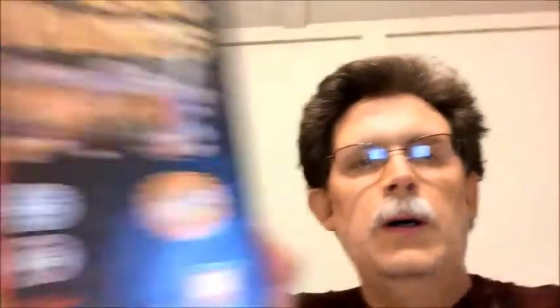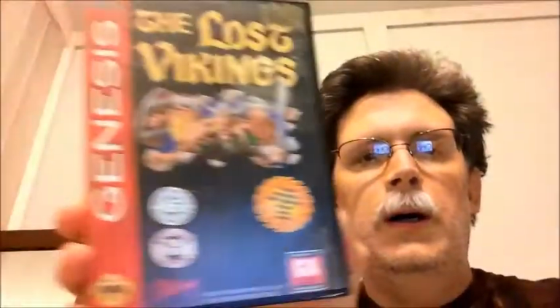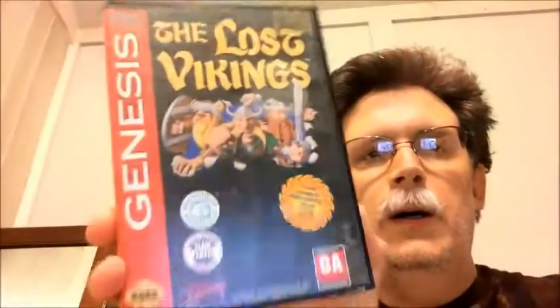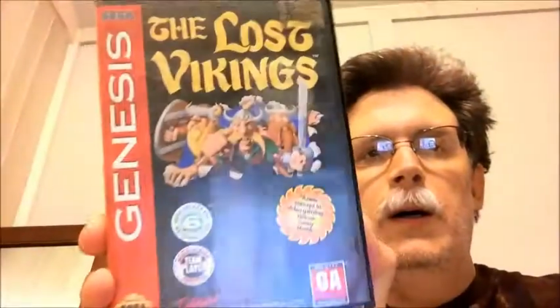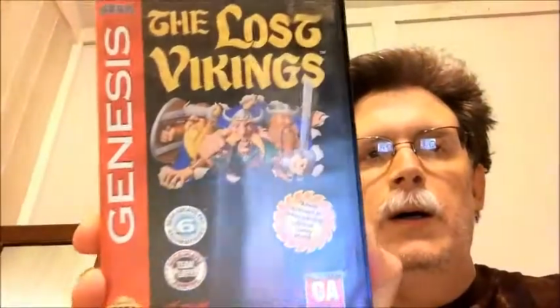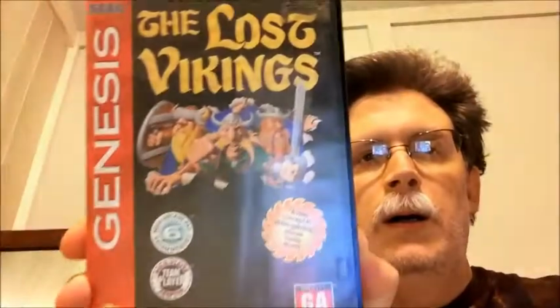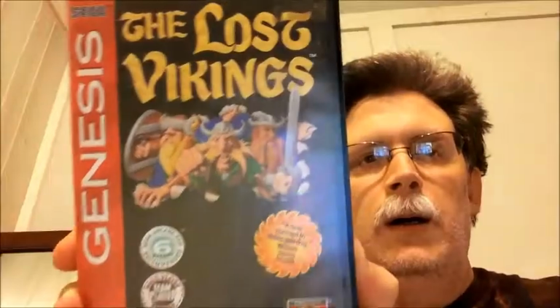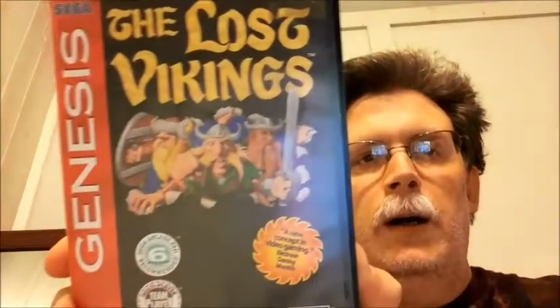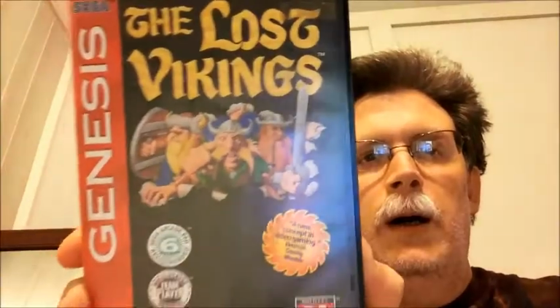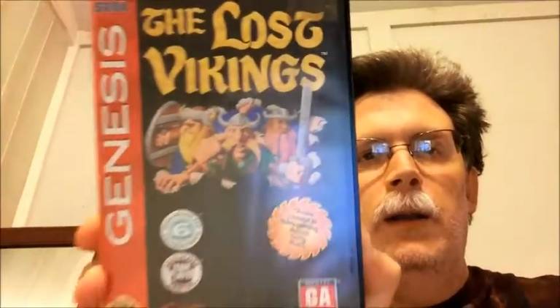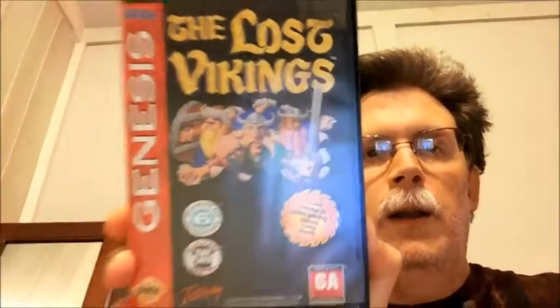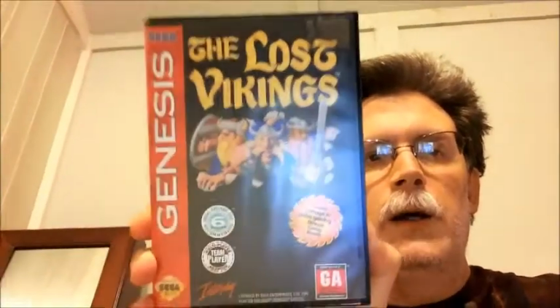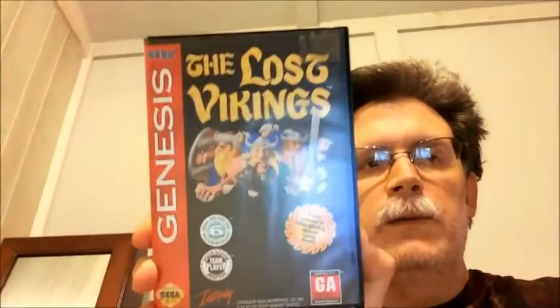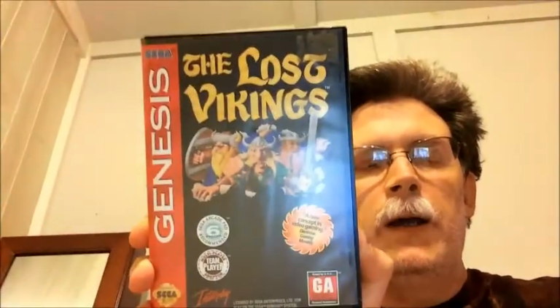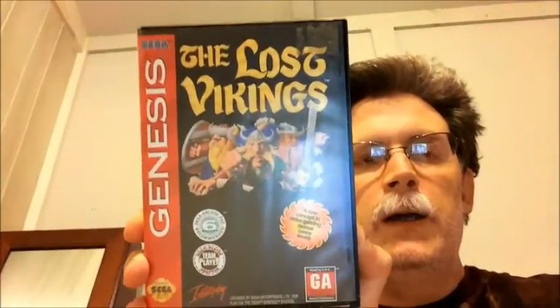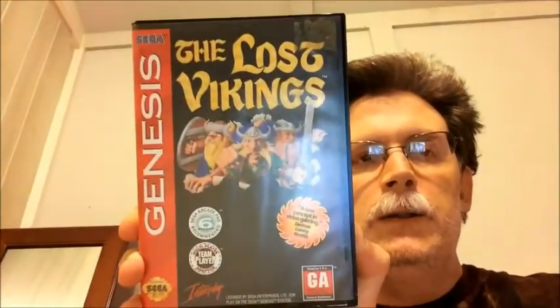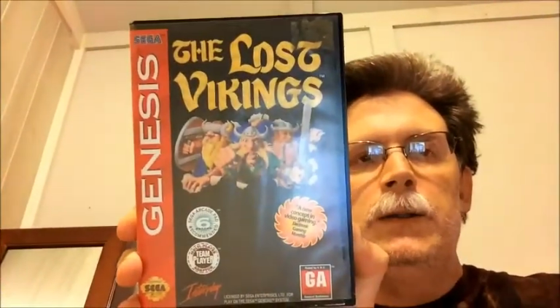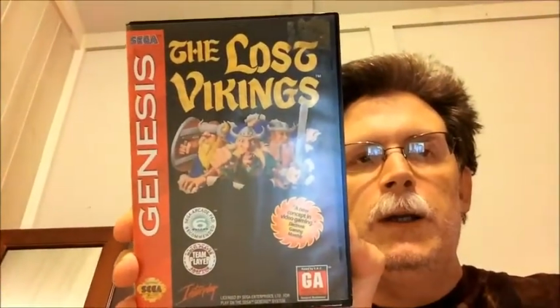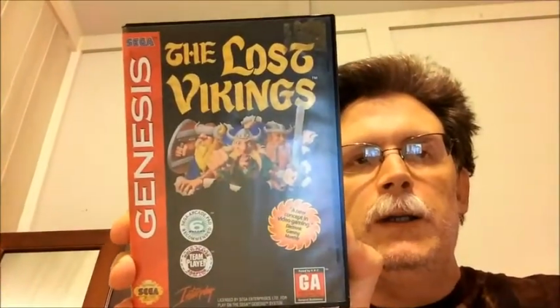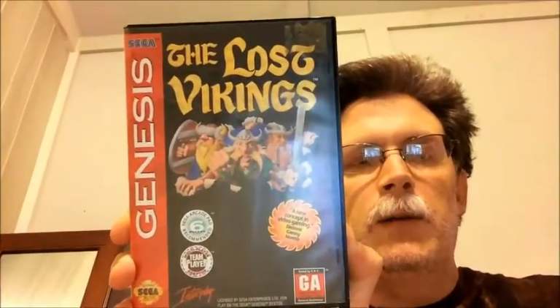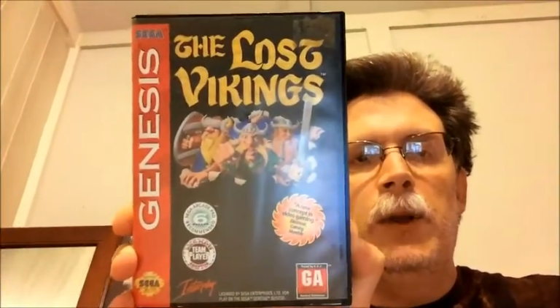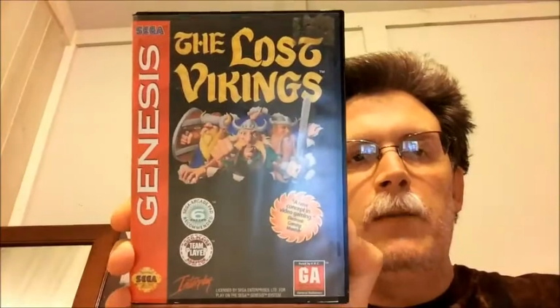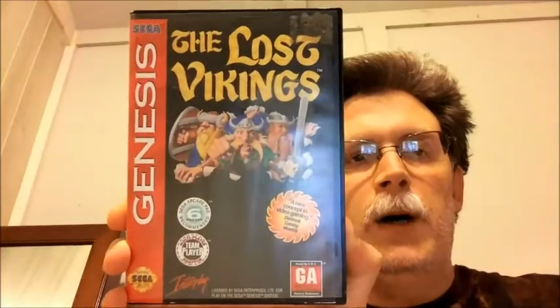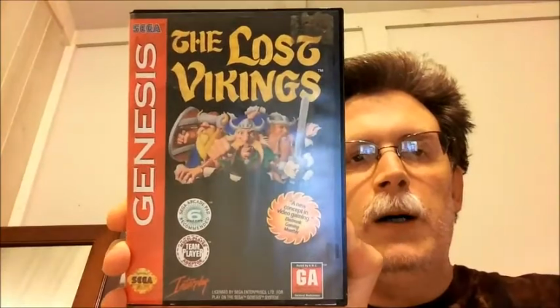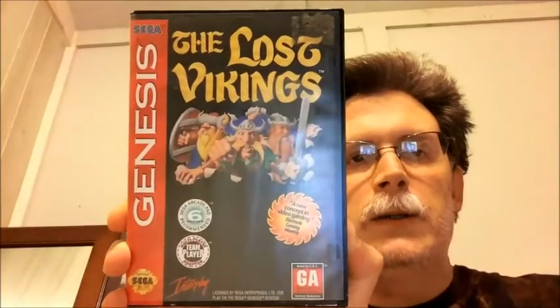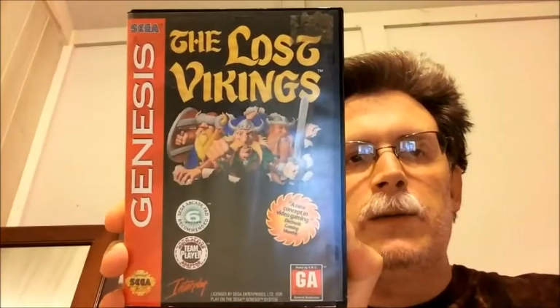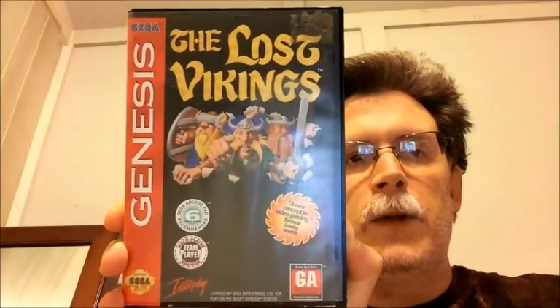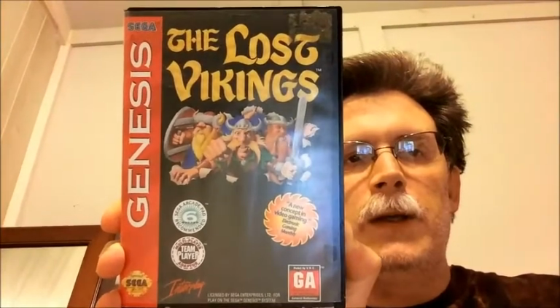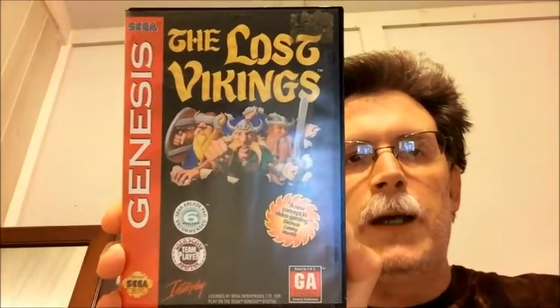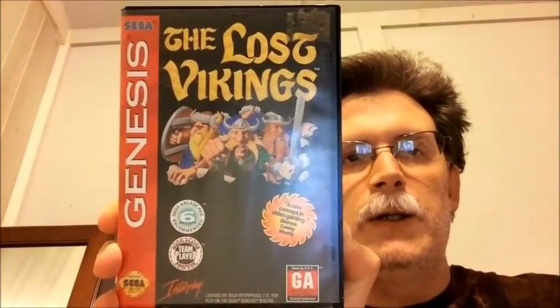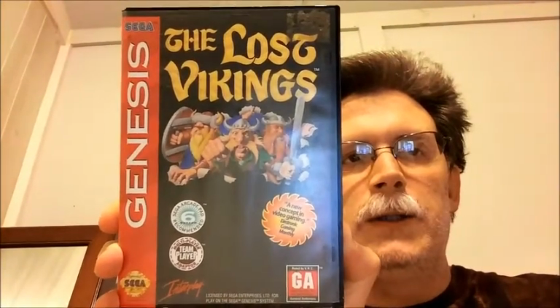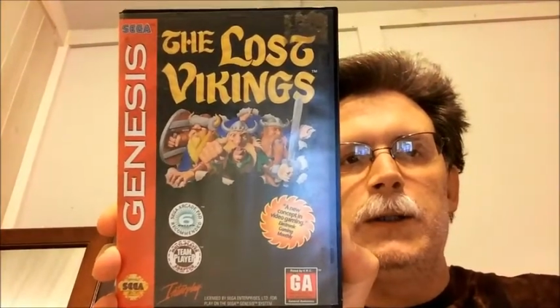Next, I got Lost Vikings. It is complete in box for the Sega Genesis.